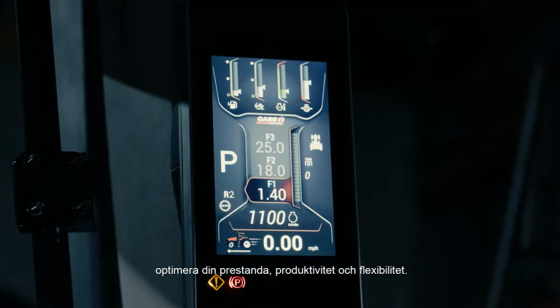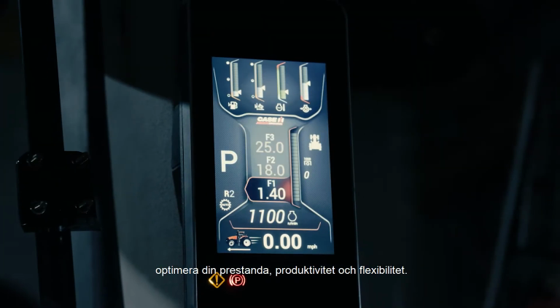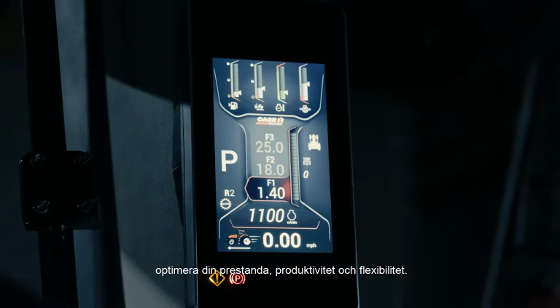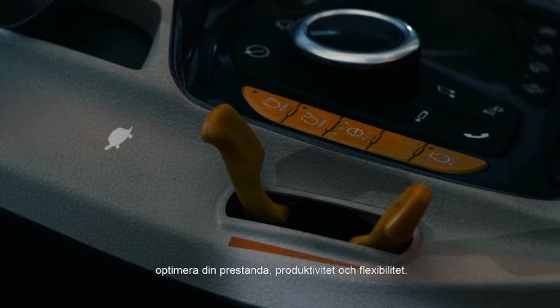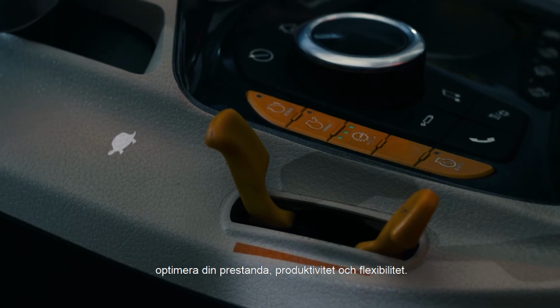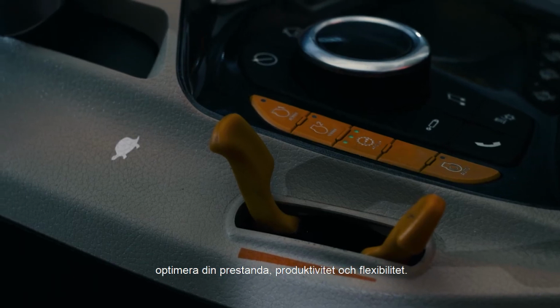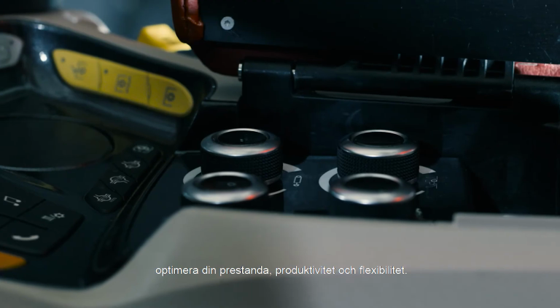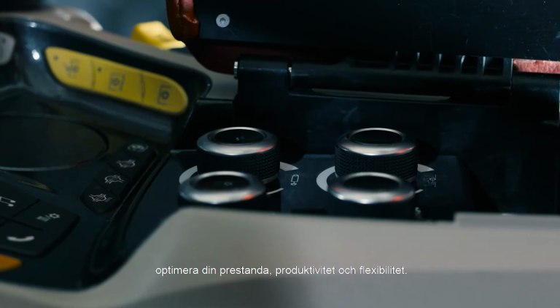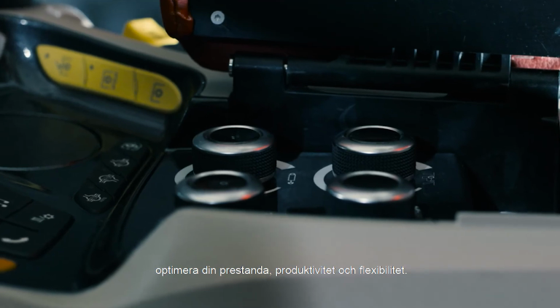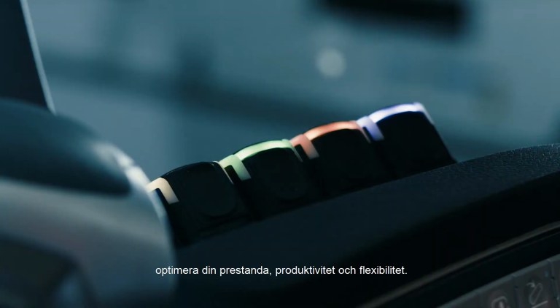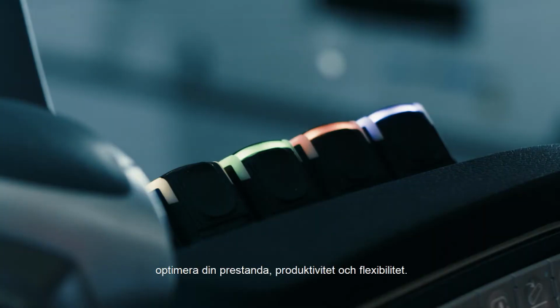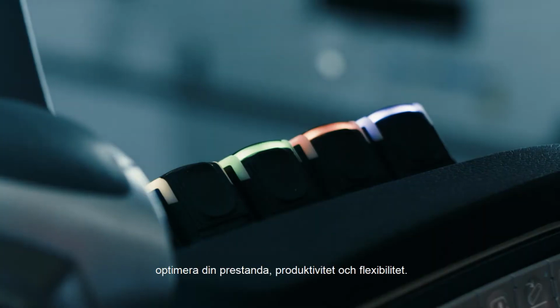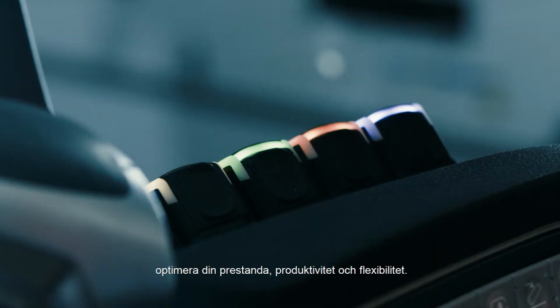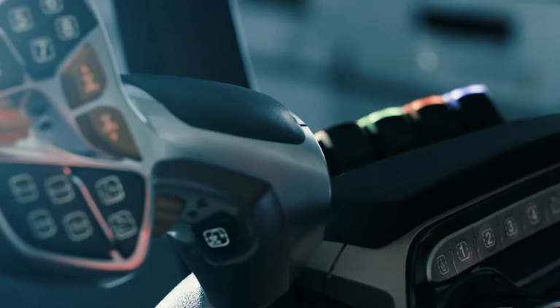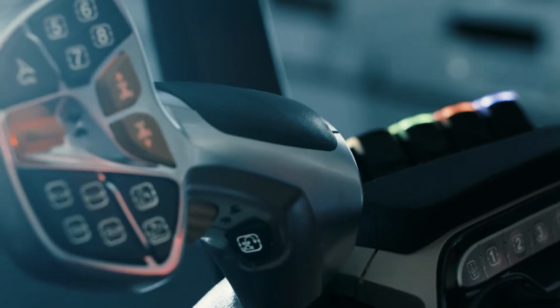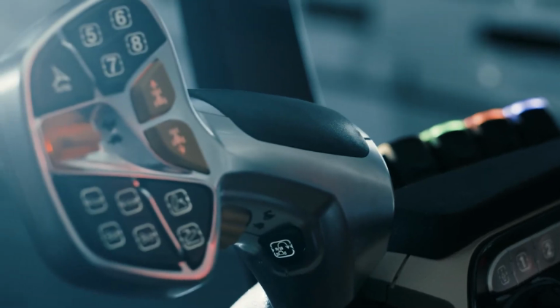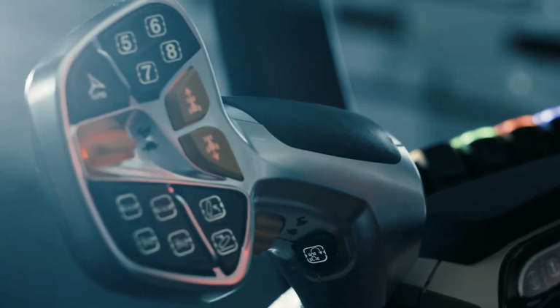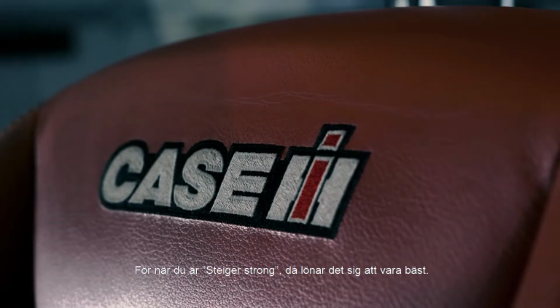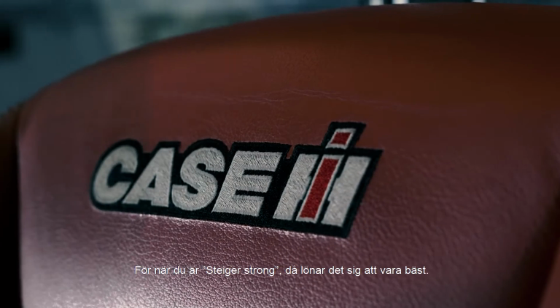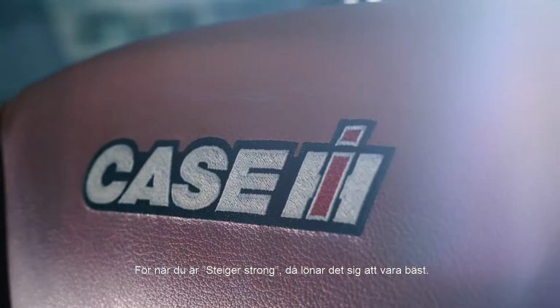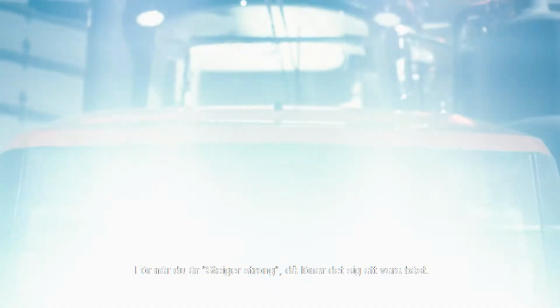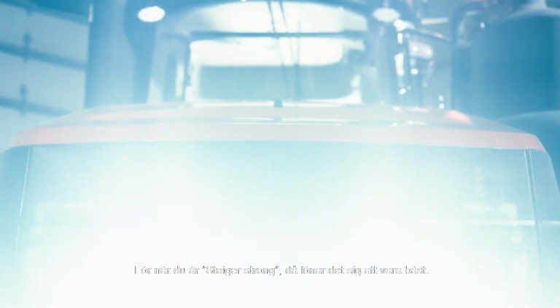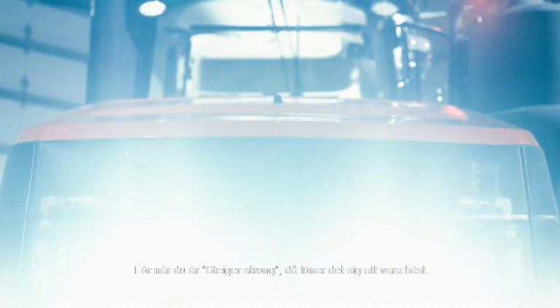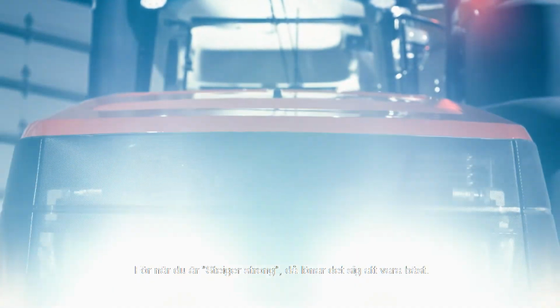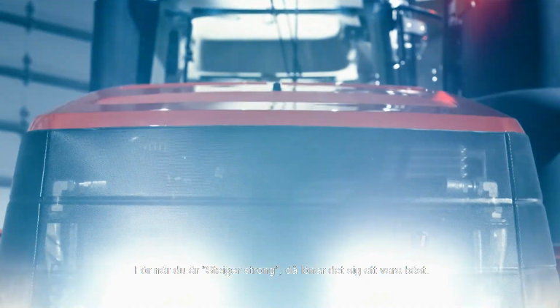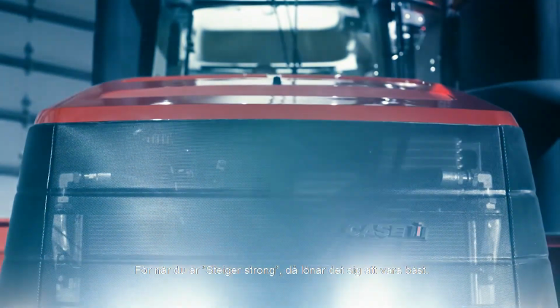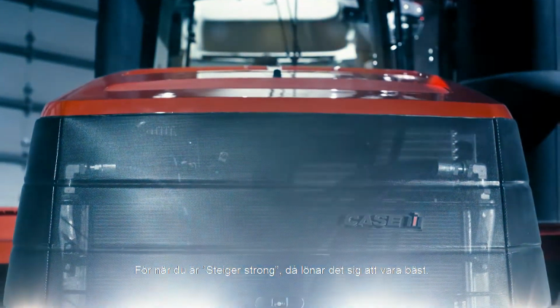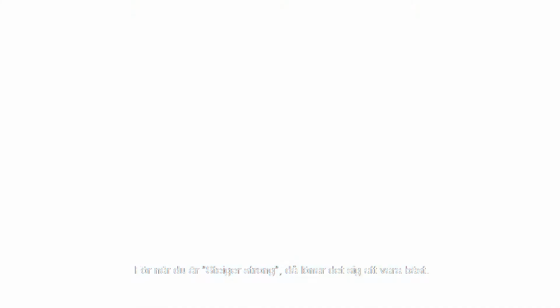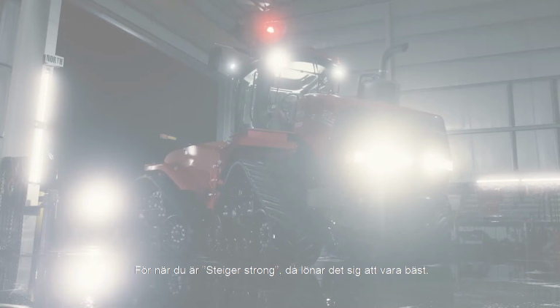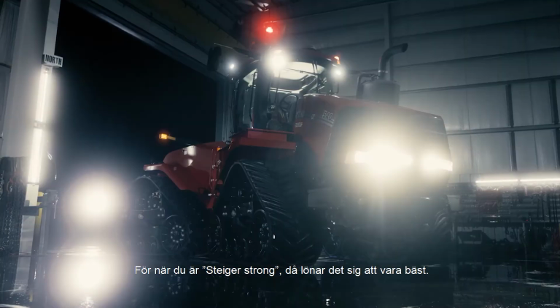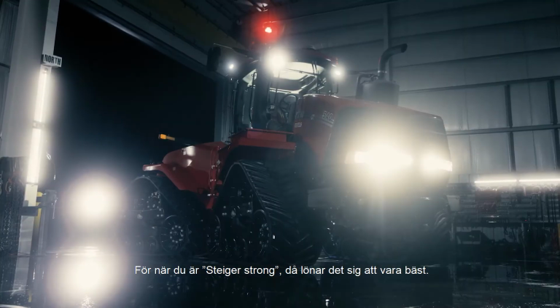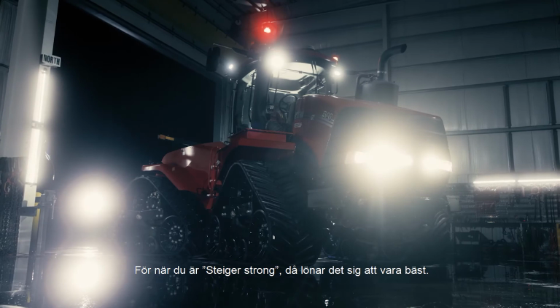Optimizing your performance, productivity, and flexibility. Because when your Steiger's strong, it pays to be the best.